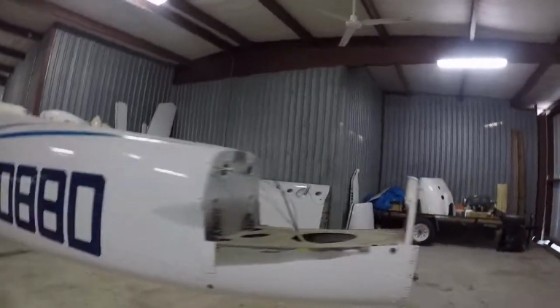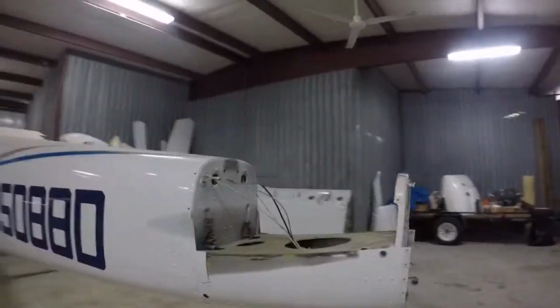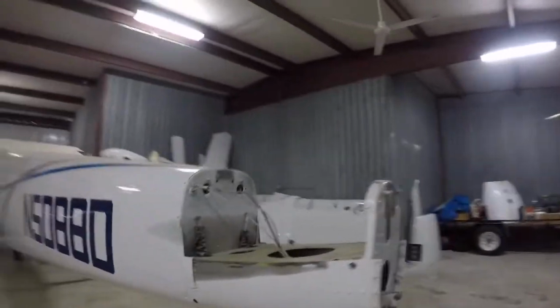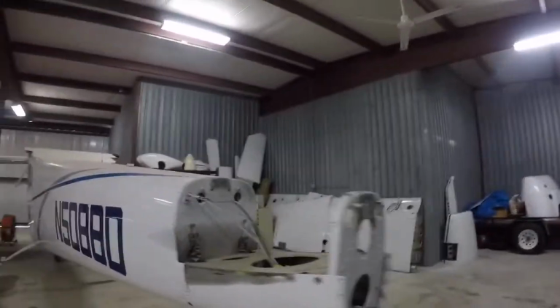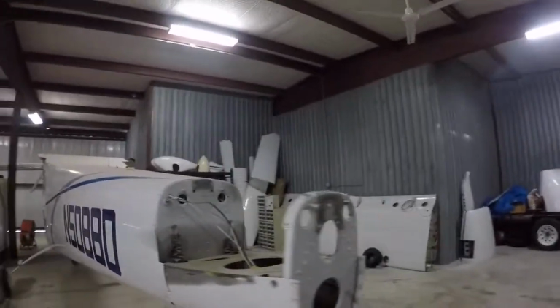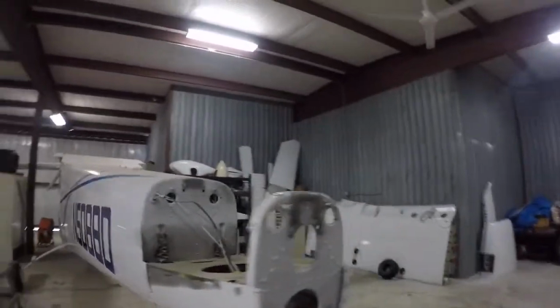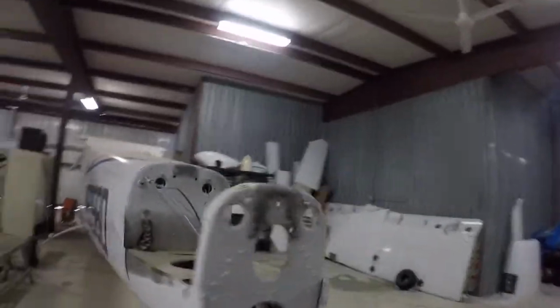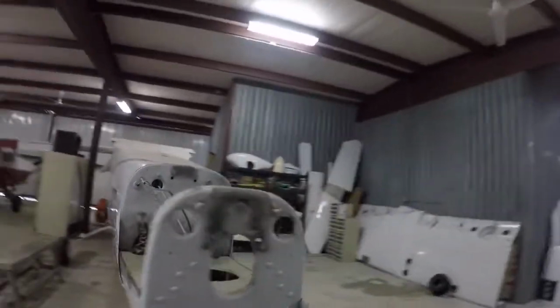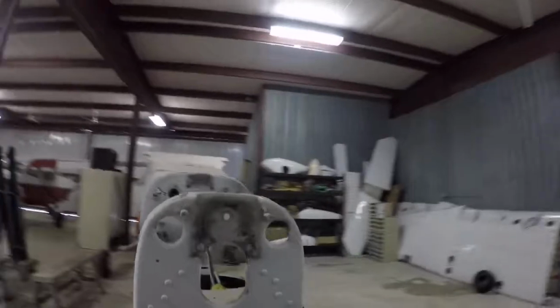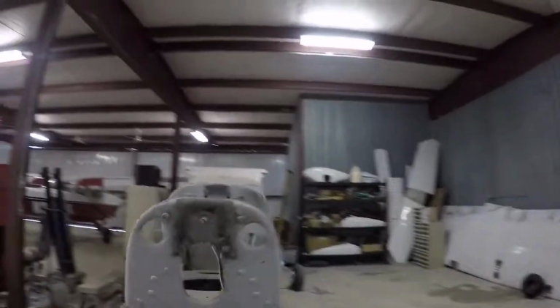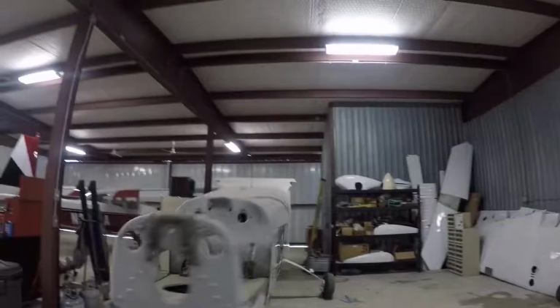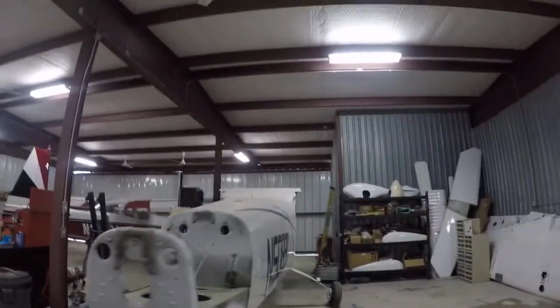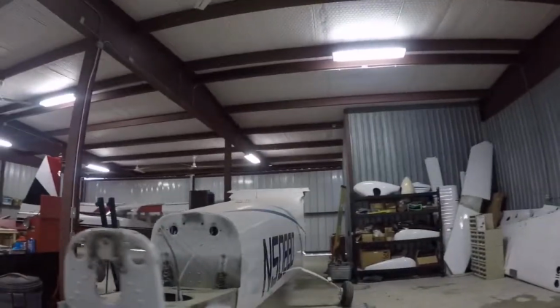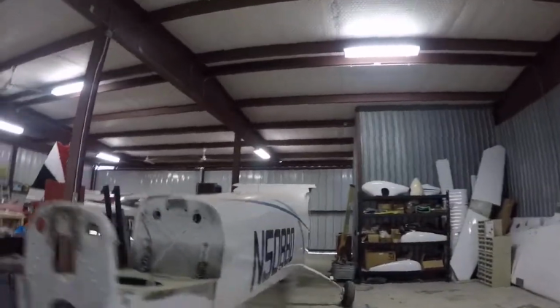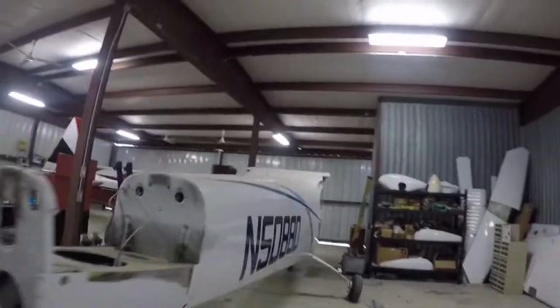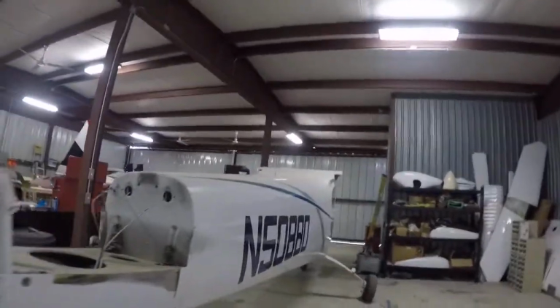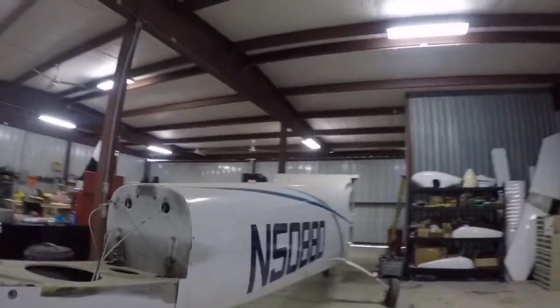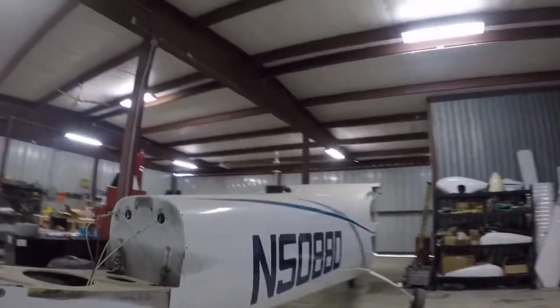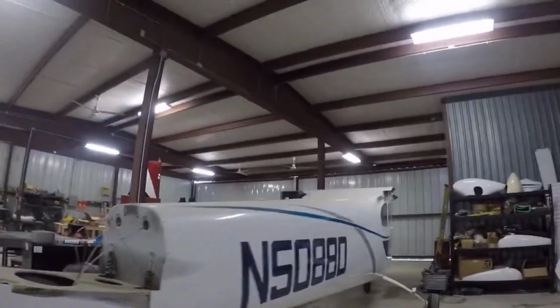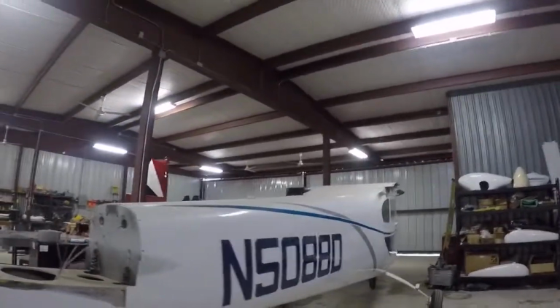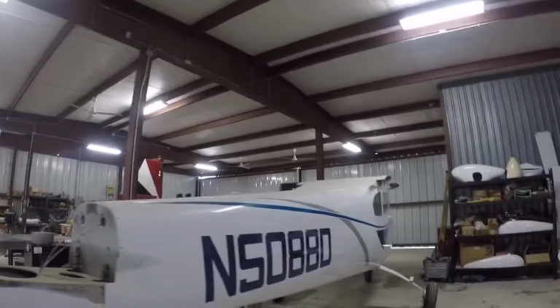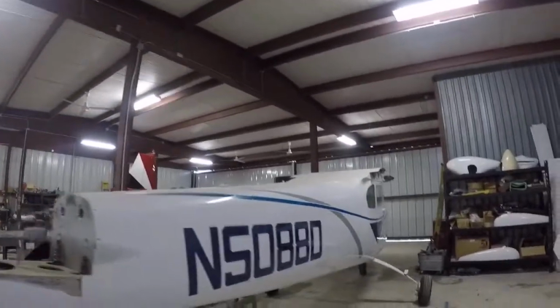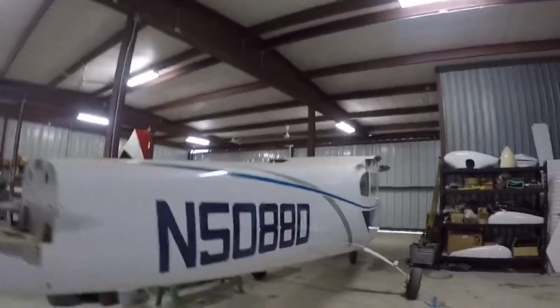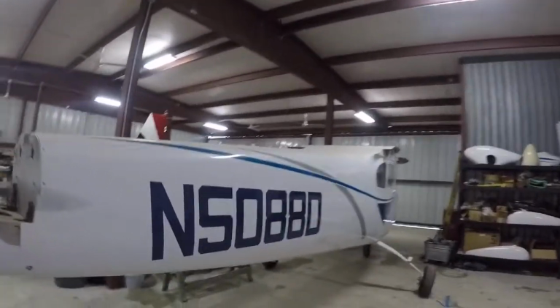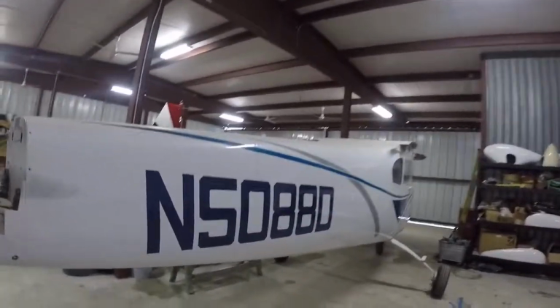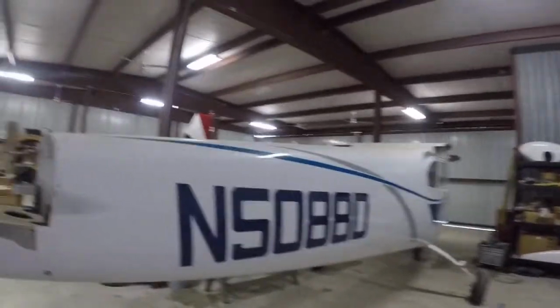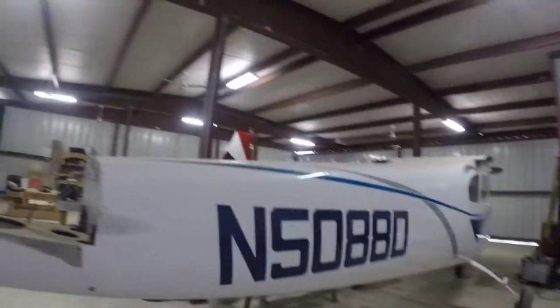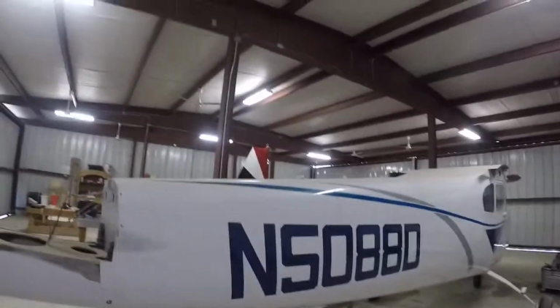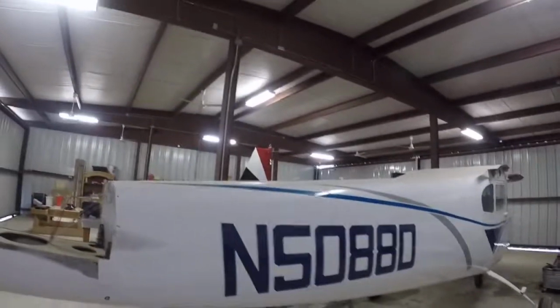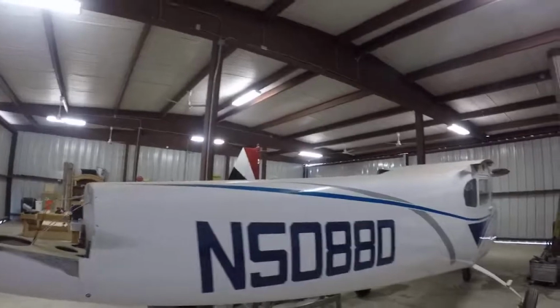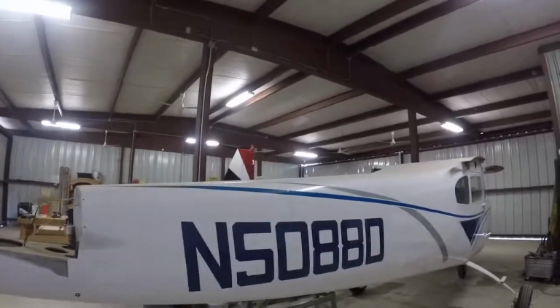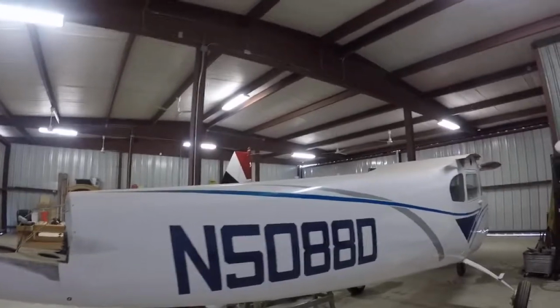I haven't decided on an avionics package yet. That's going to be very last because avionics is evolving so quickly nowadays.